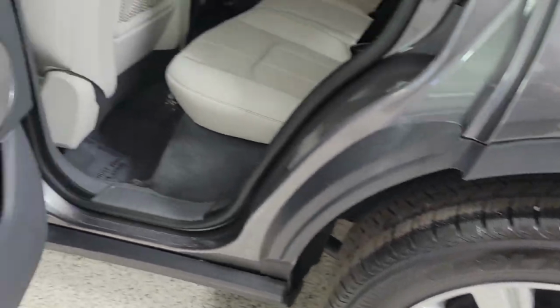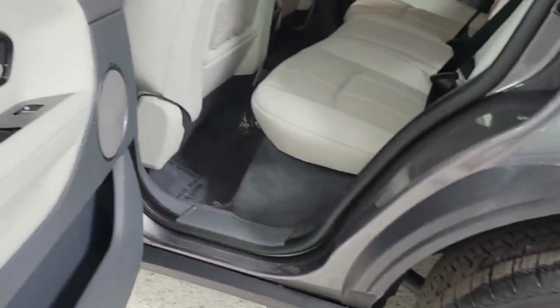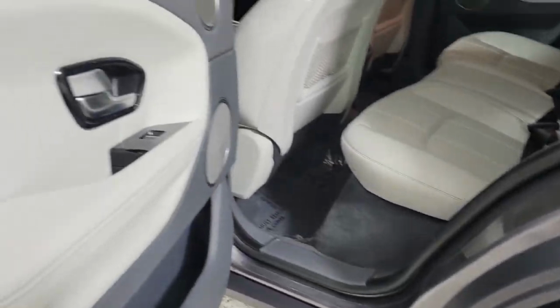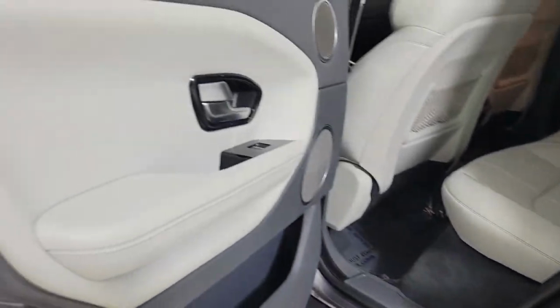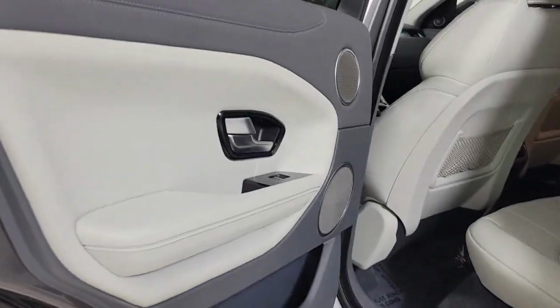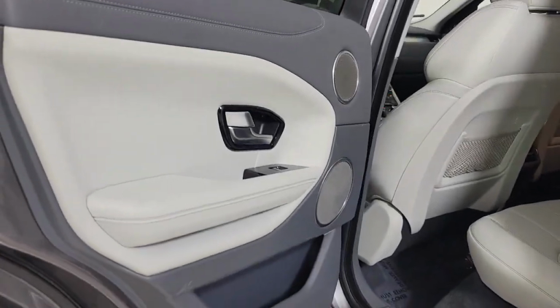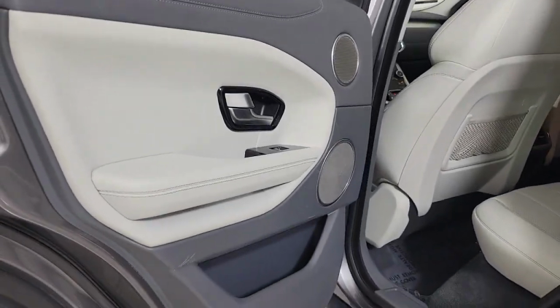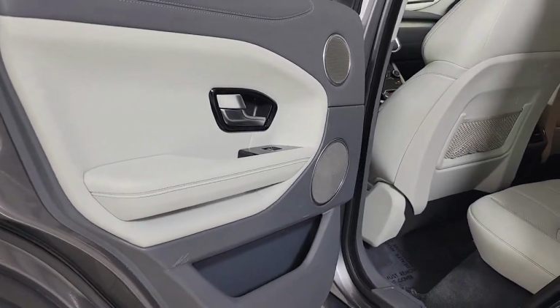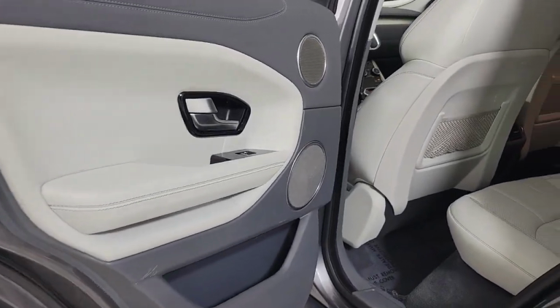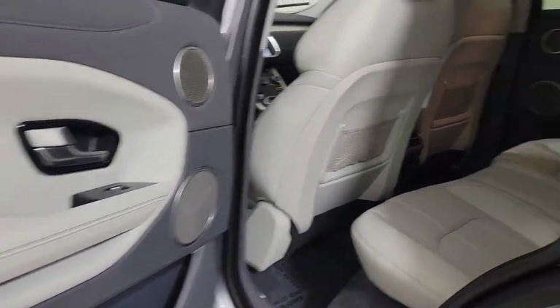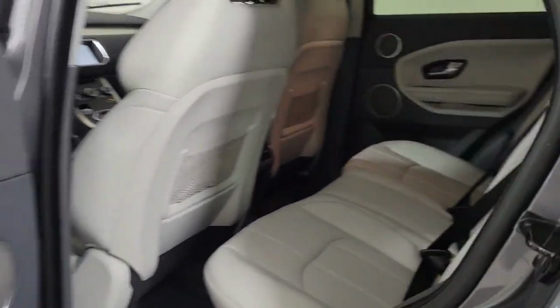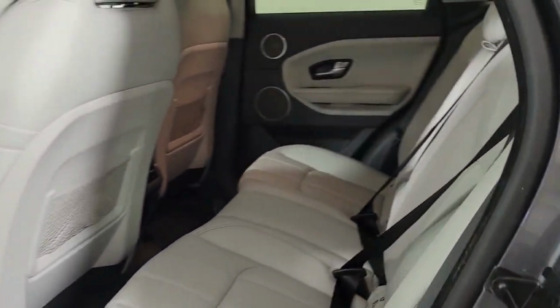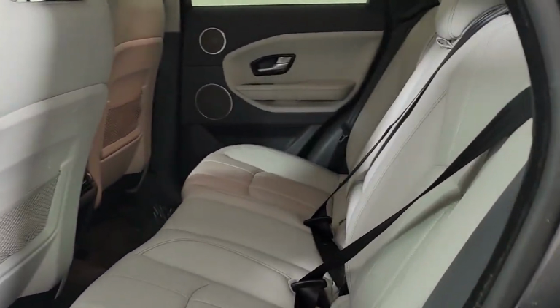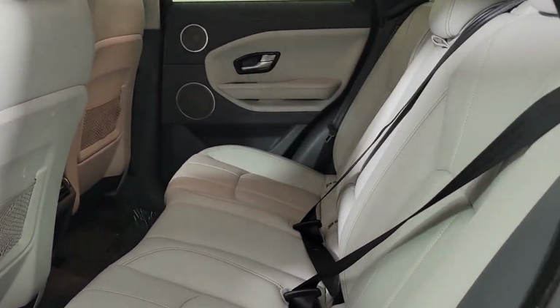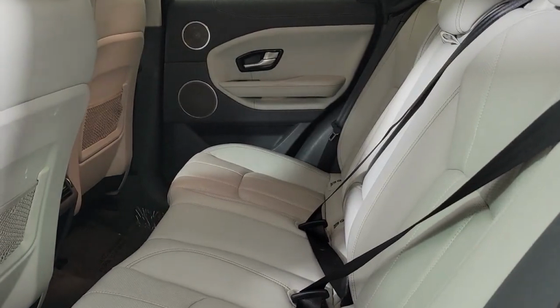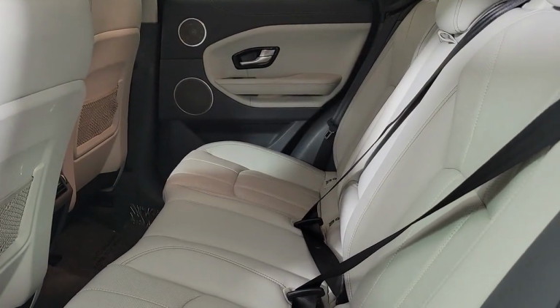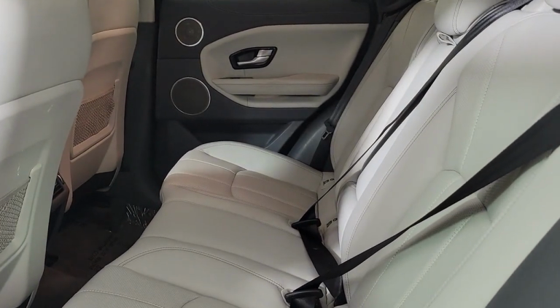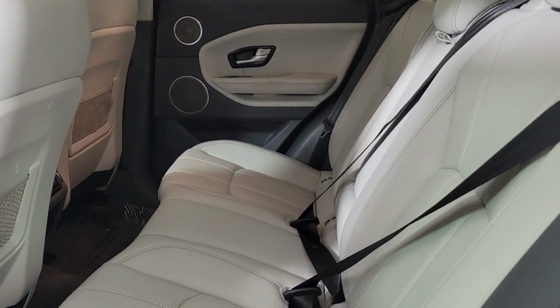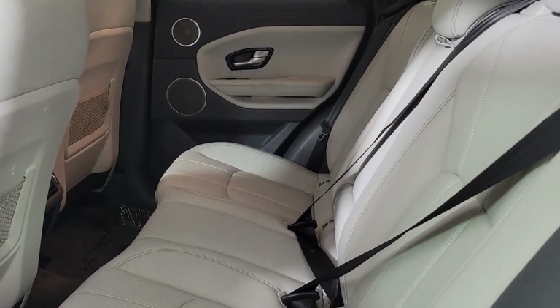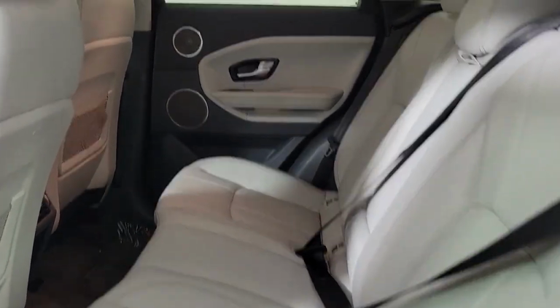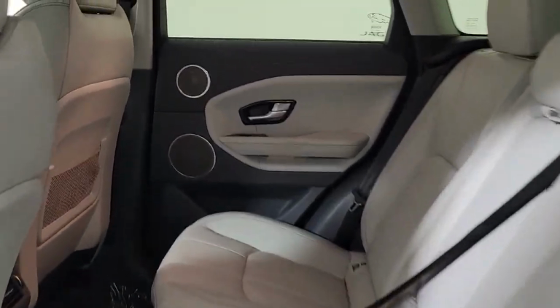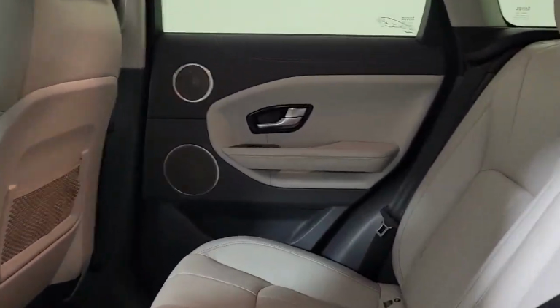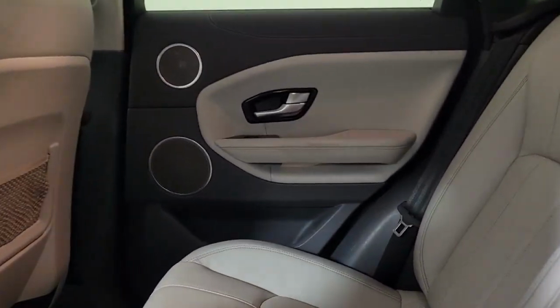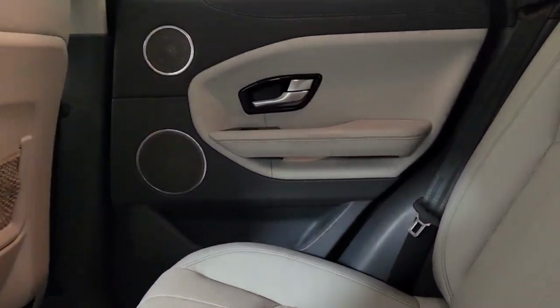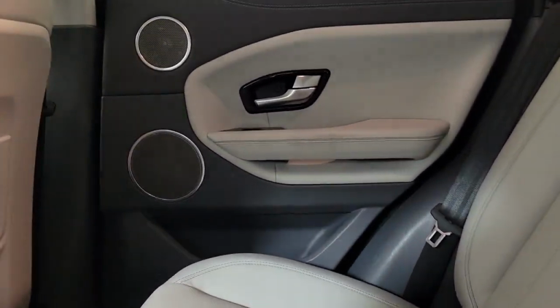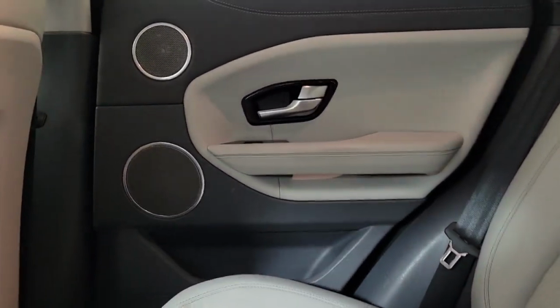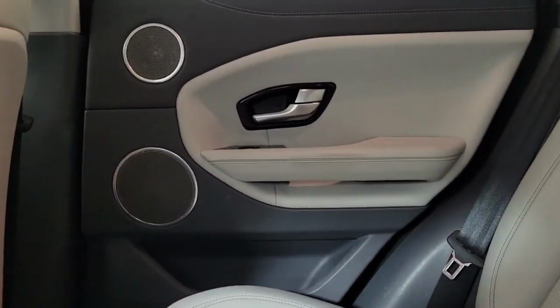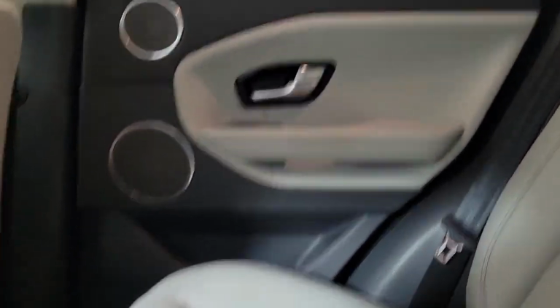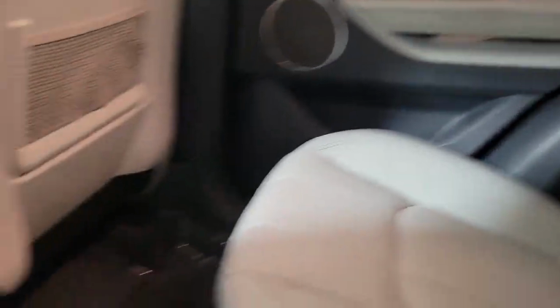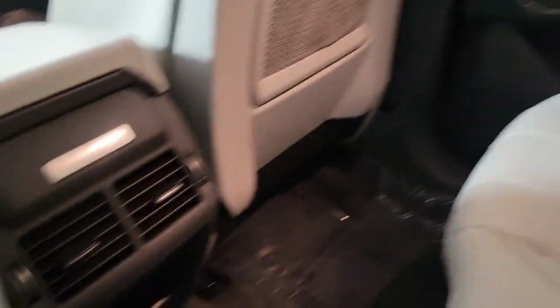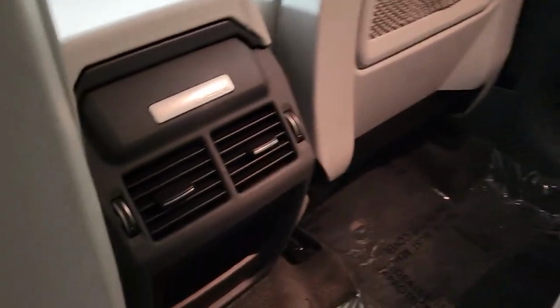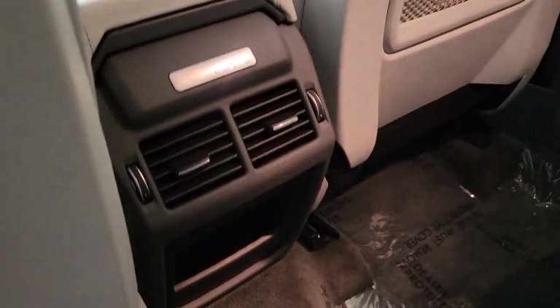Don't miss the chance to drive this premium Range Rover Evoque. Our team will give you an outstanding road test experience. Stop in today.